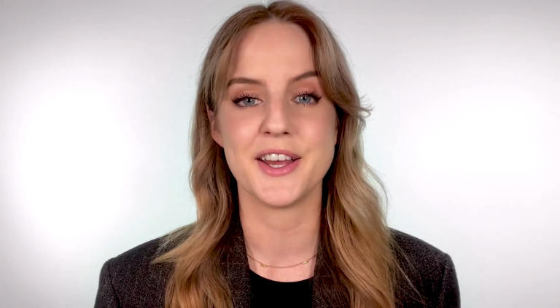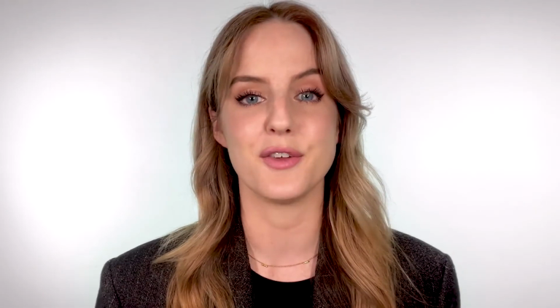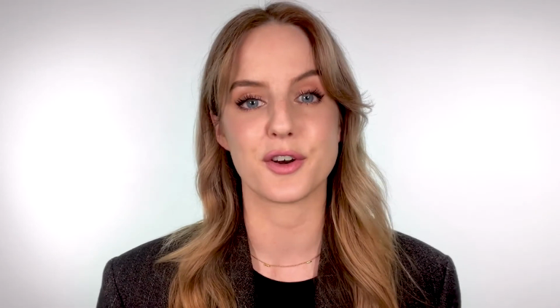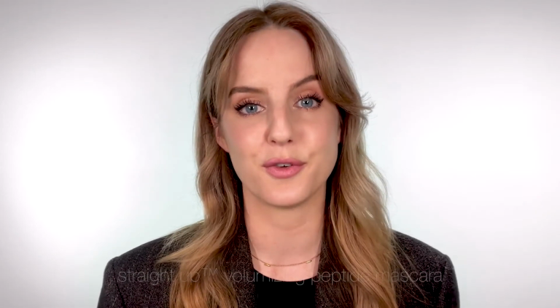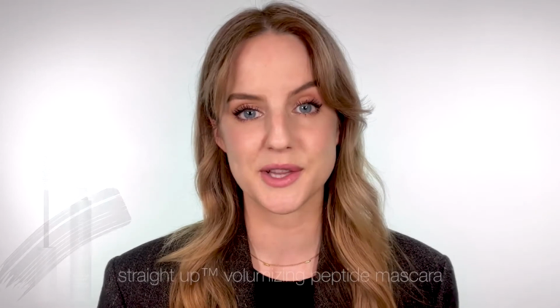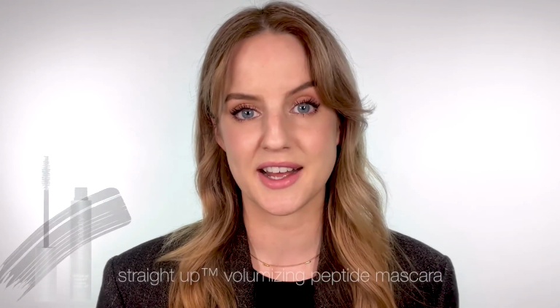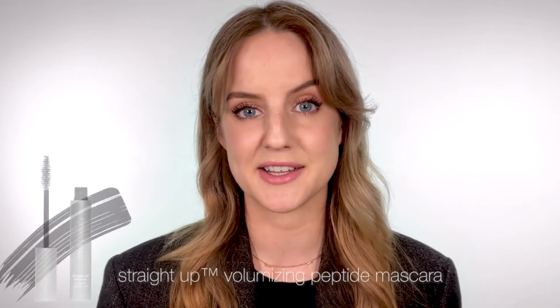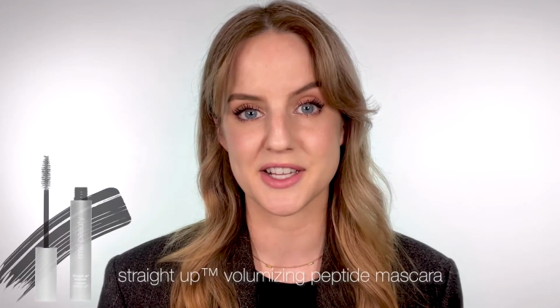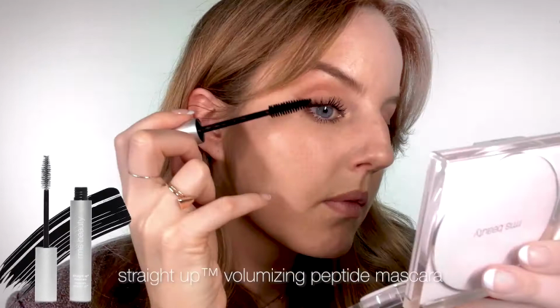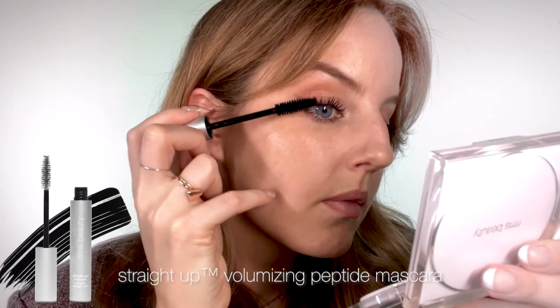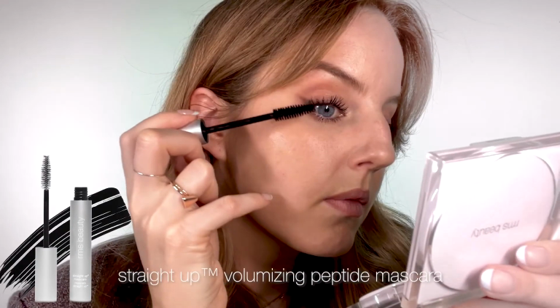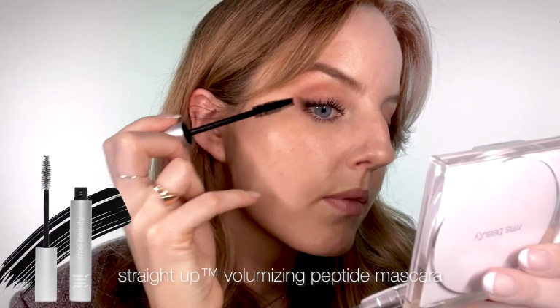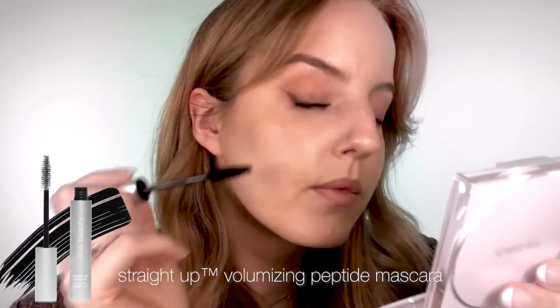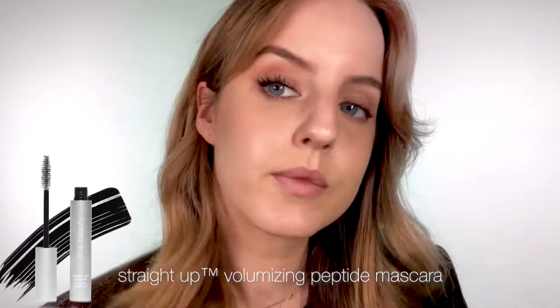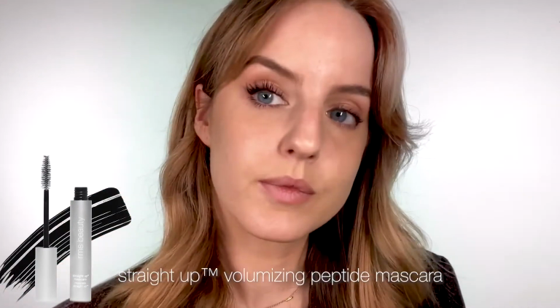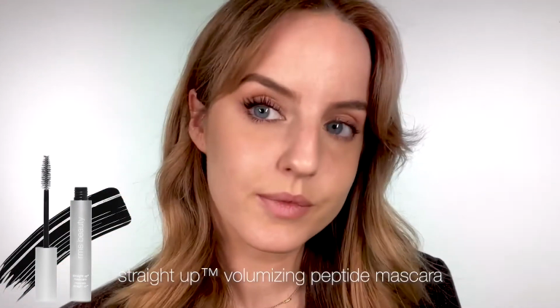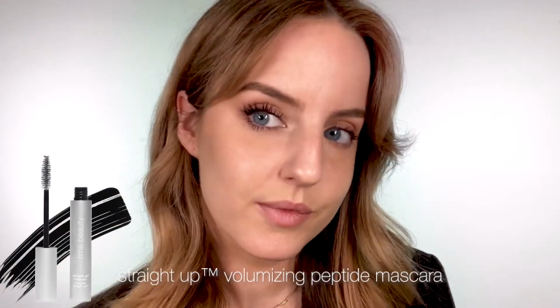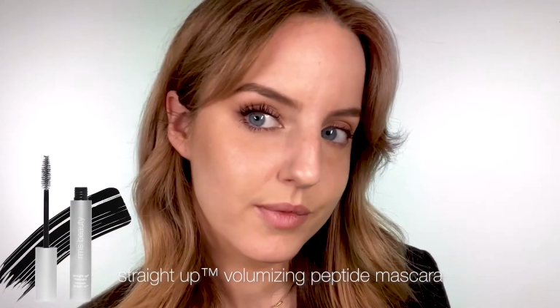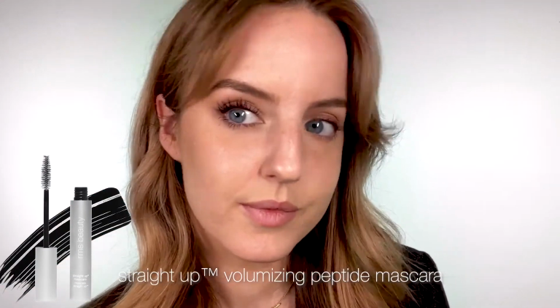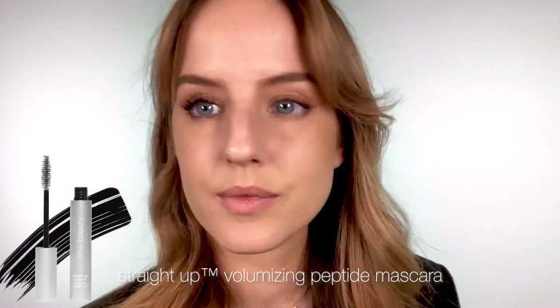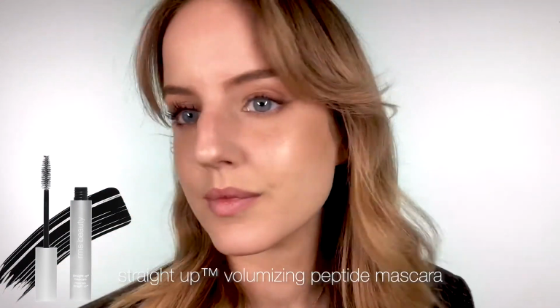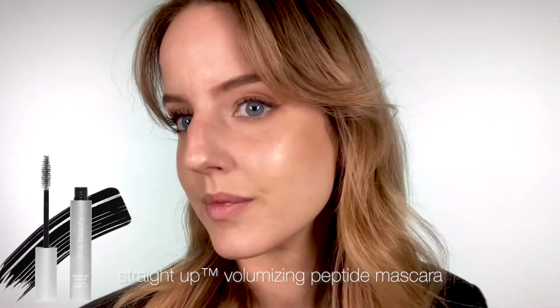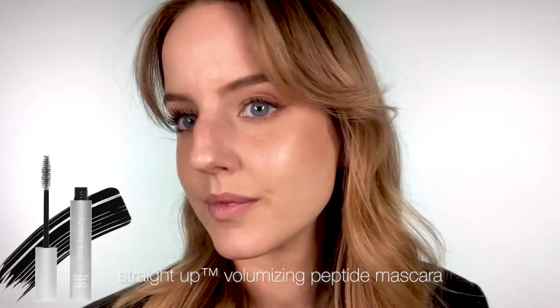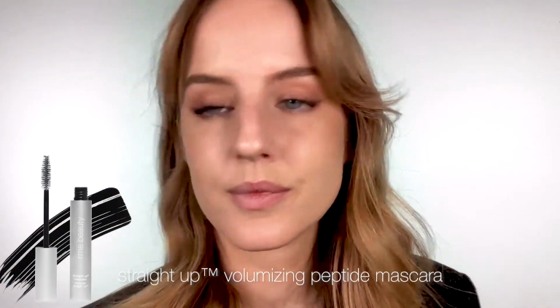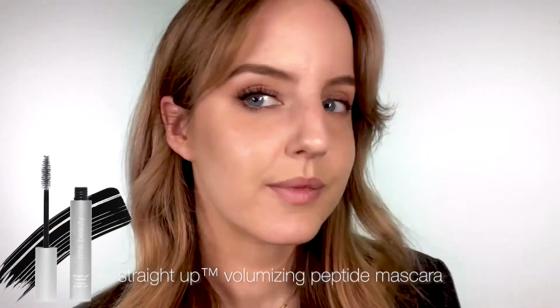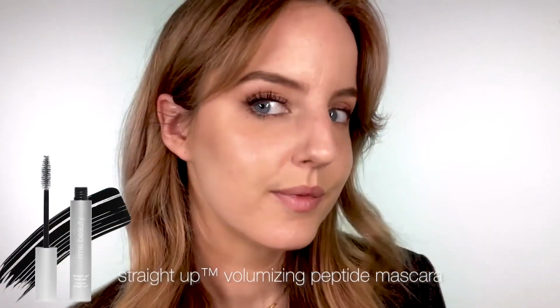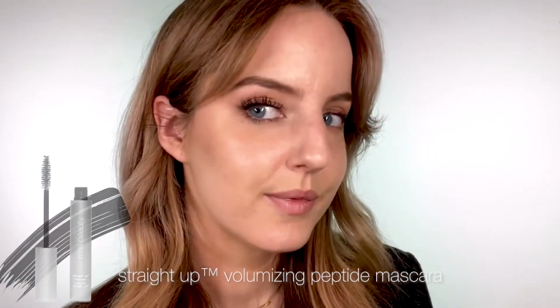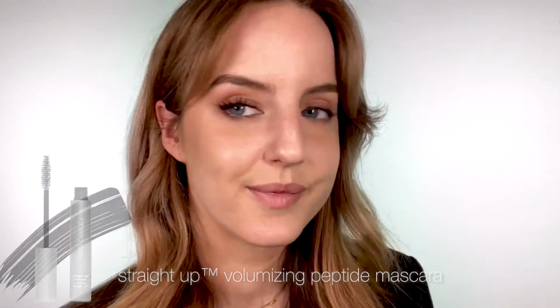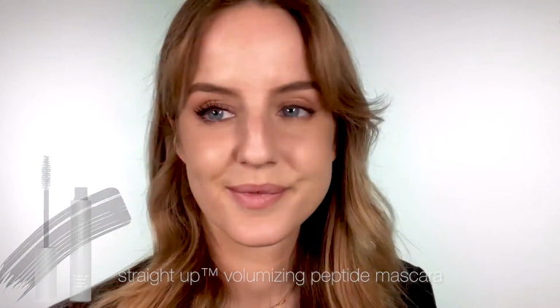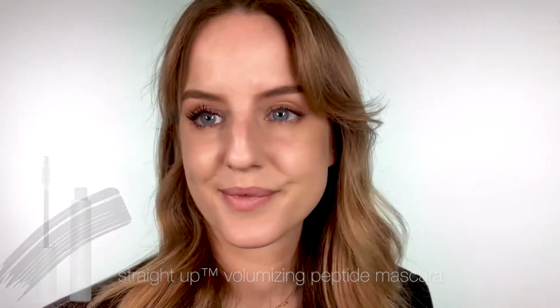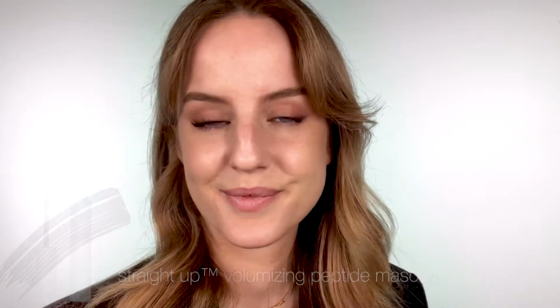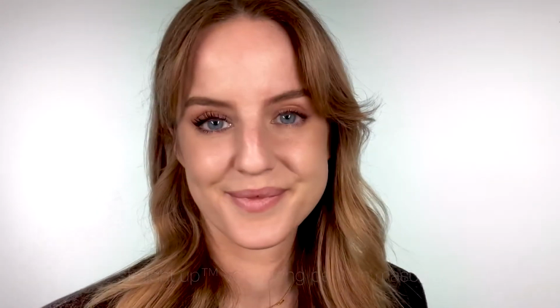You've got a full size of the Straight Up Volumizing Peptide Mascara, which gives you the most luscious black lifted lash.